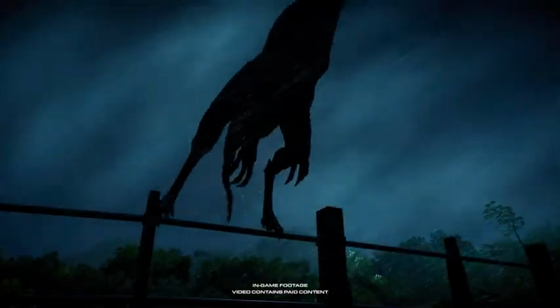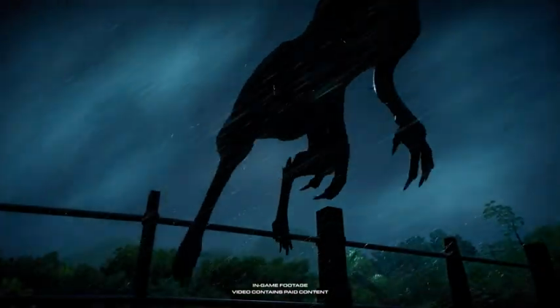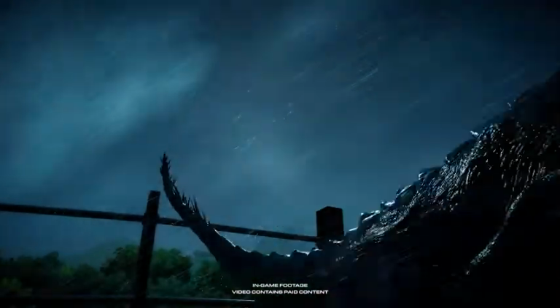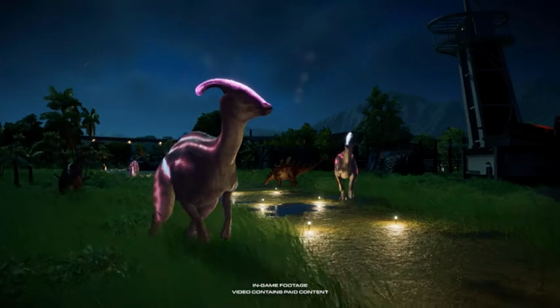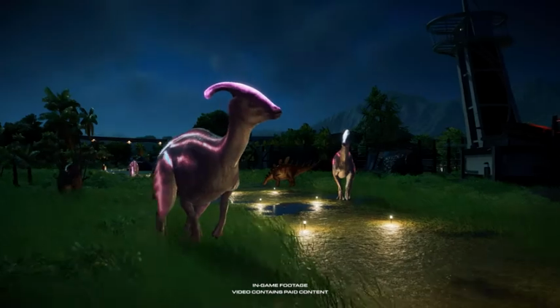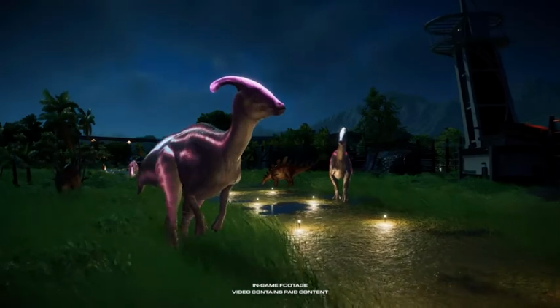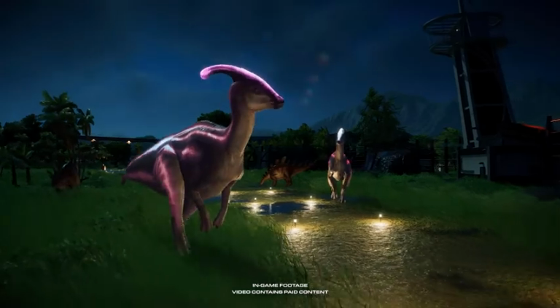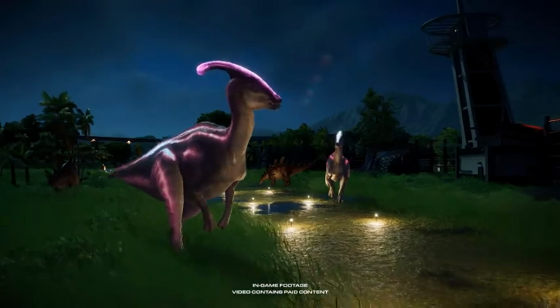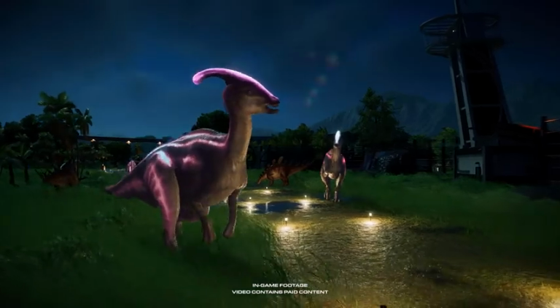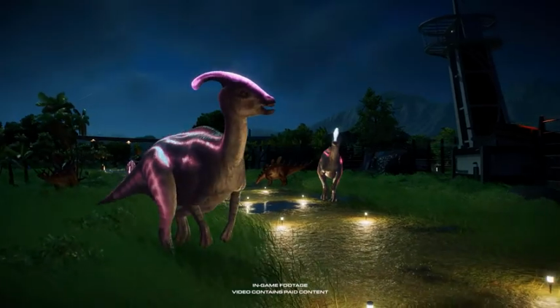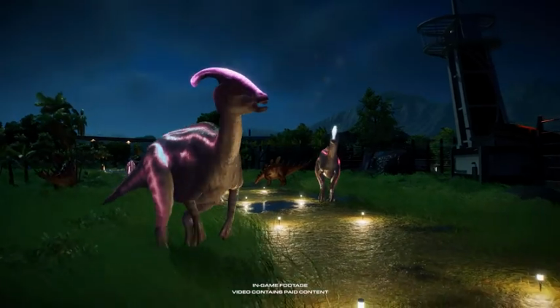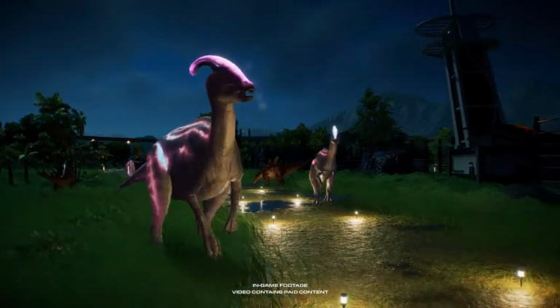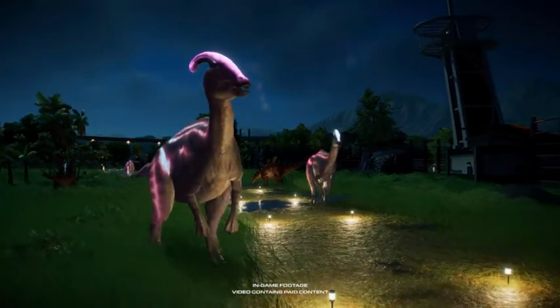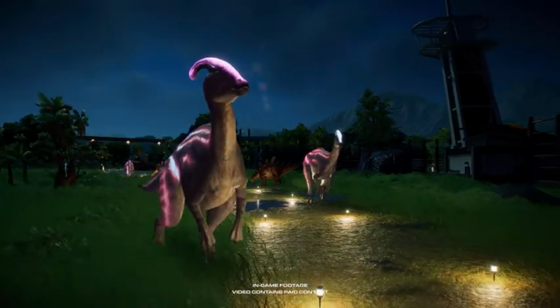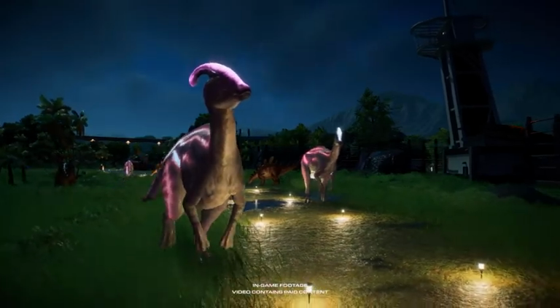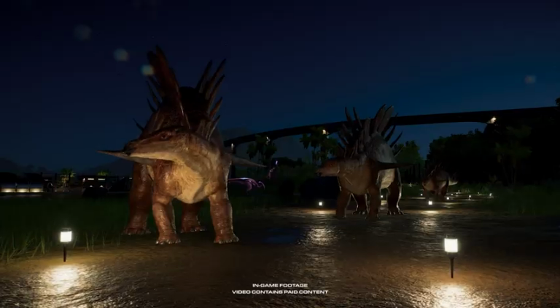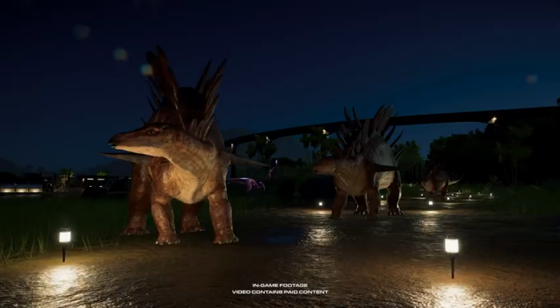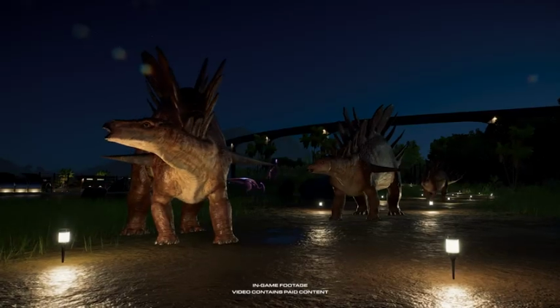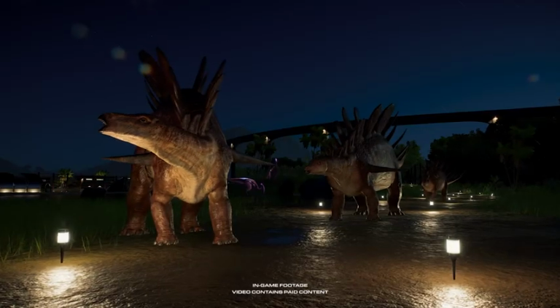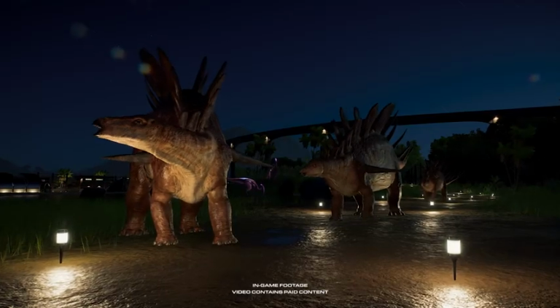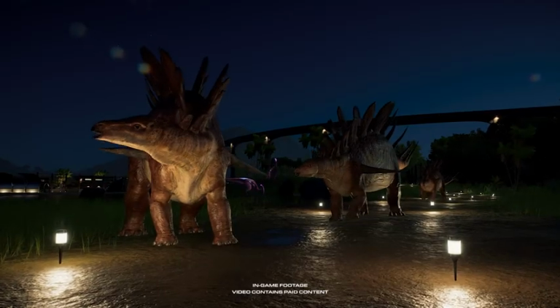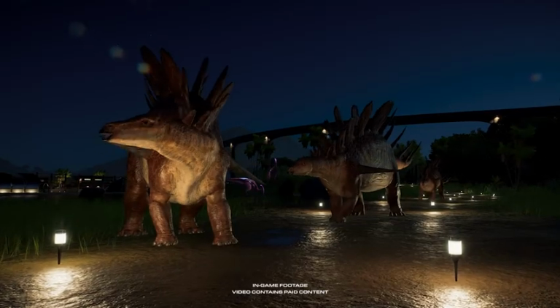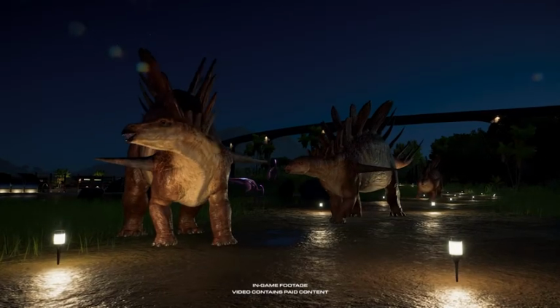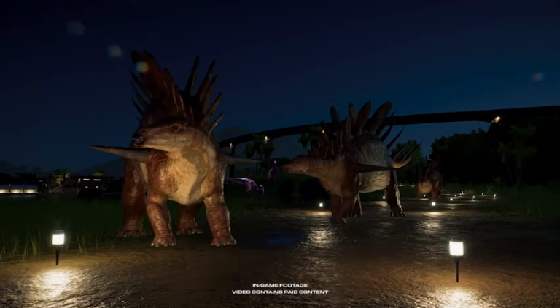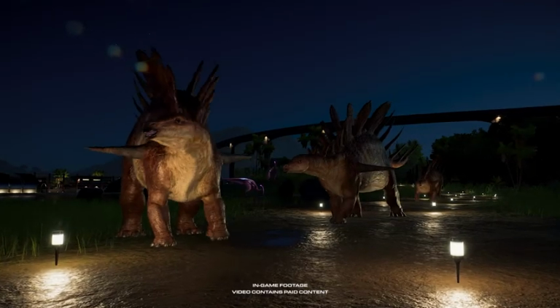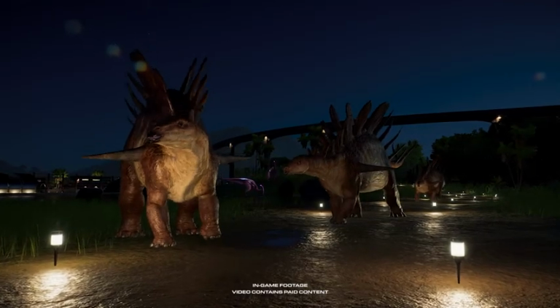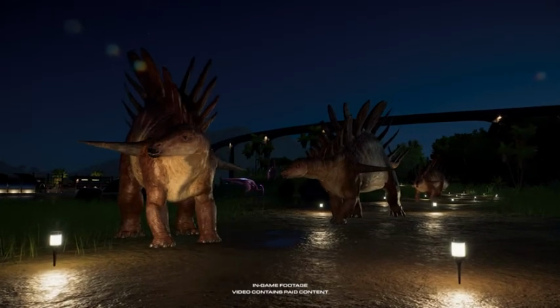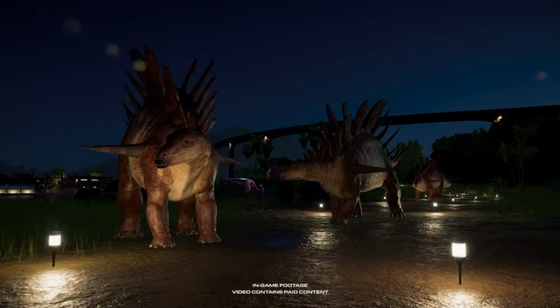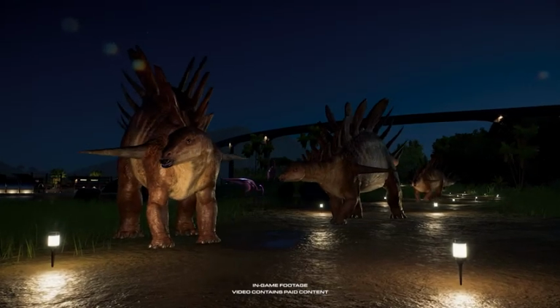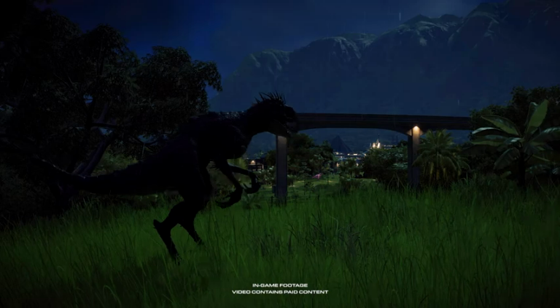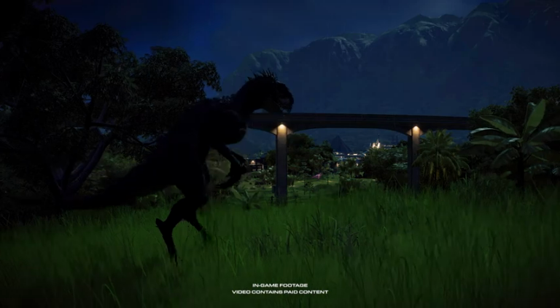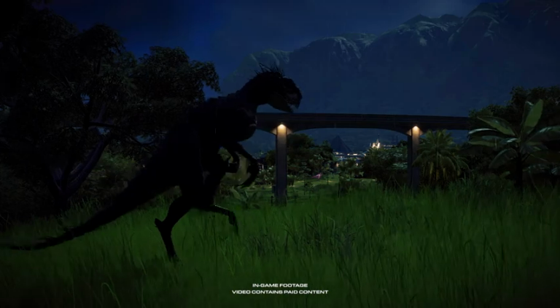These dinosaurs will add new experiences for our guests, and possibly a few new challenges.